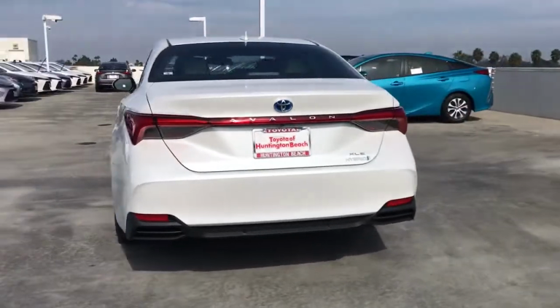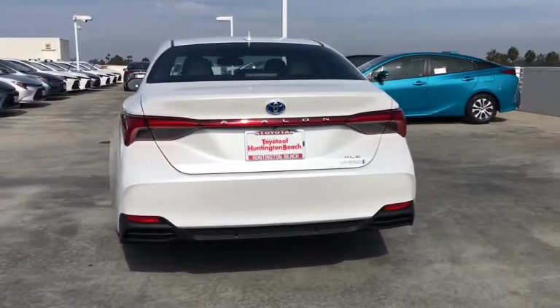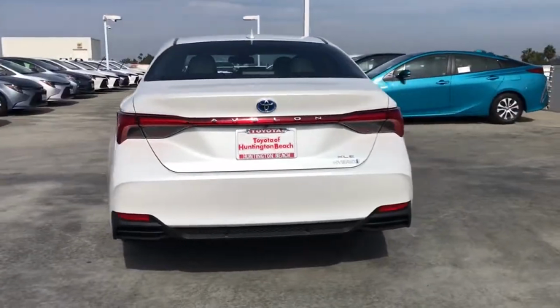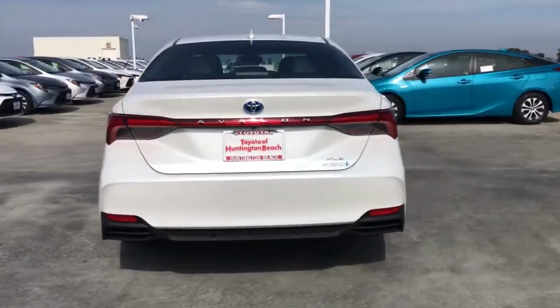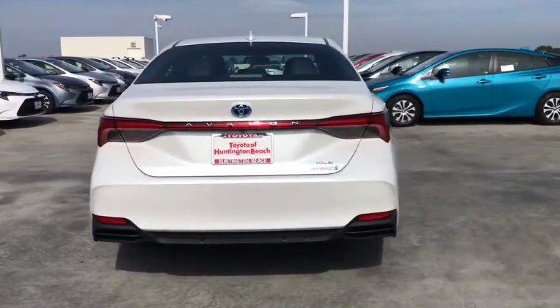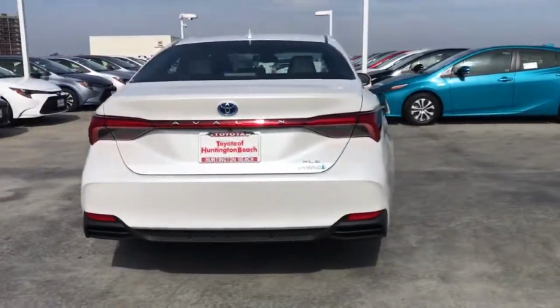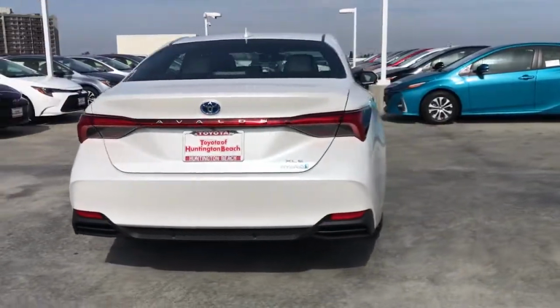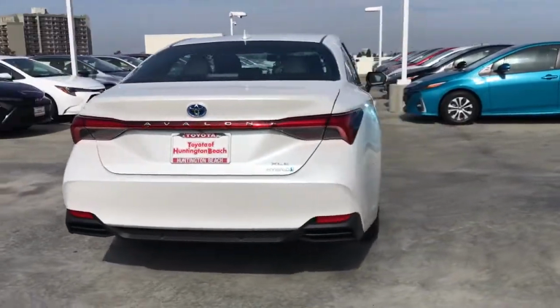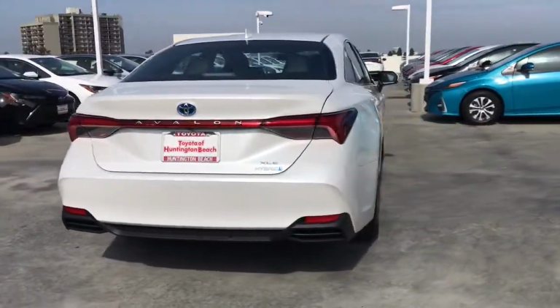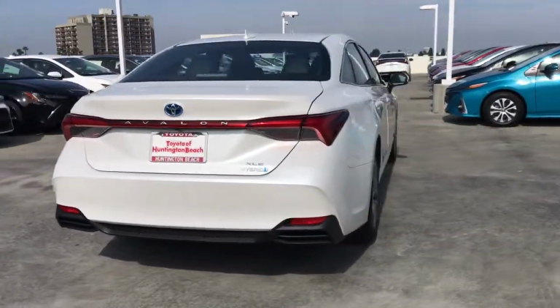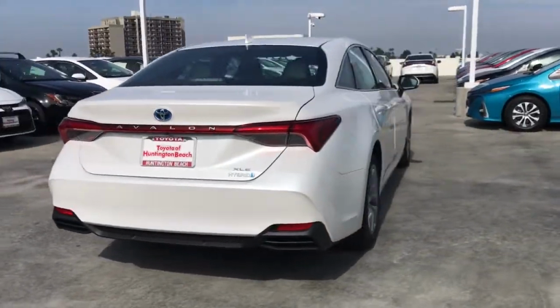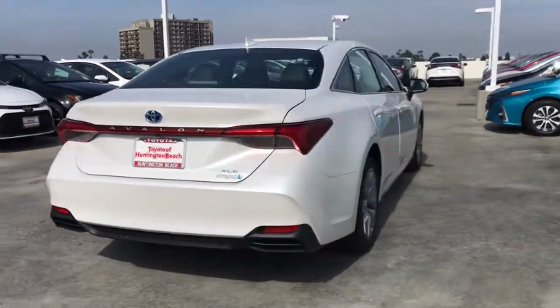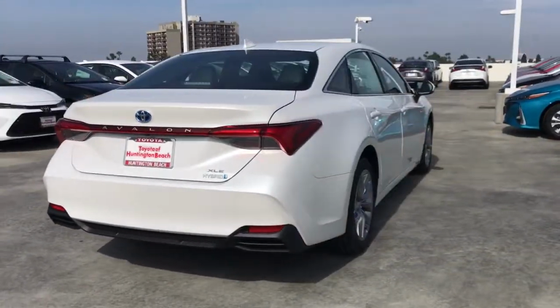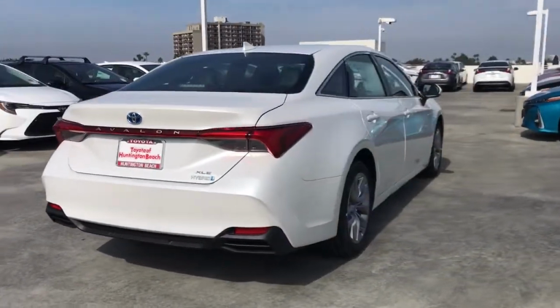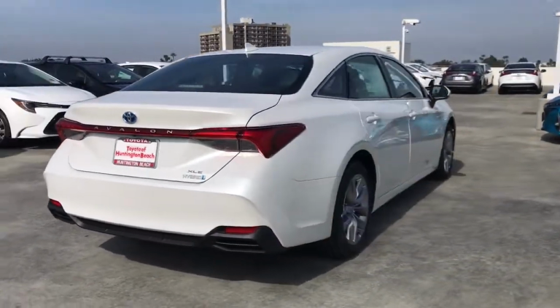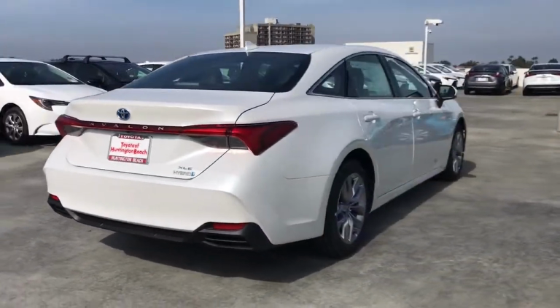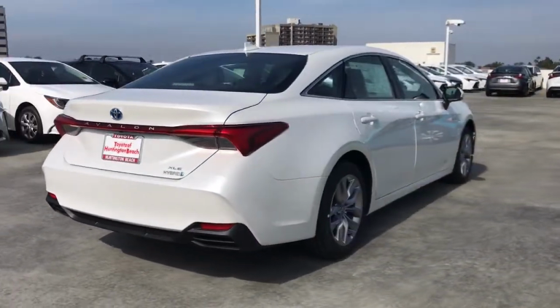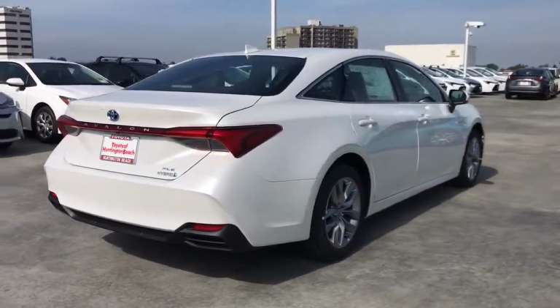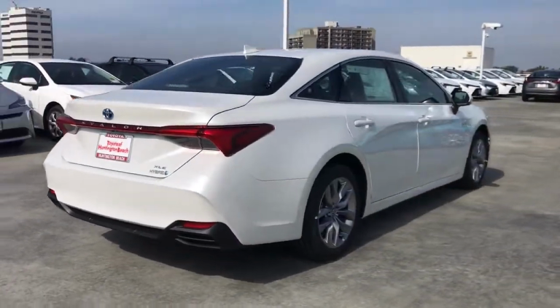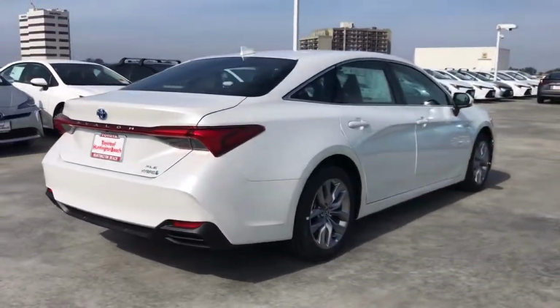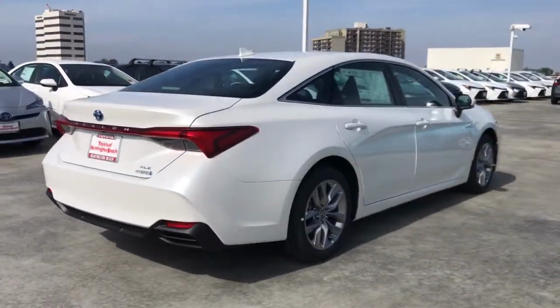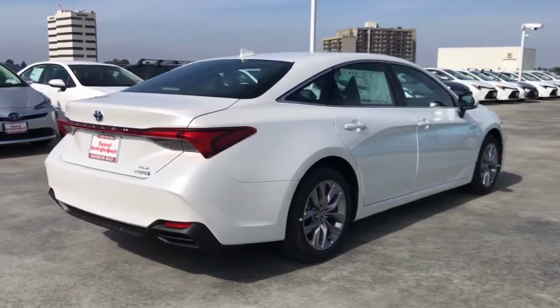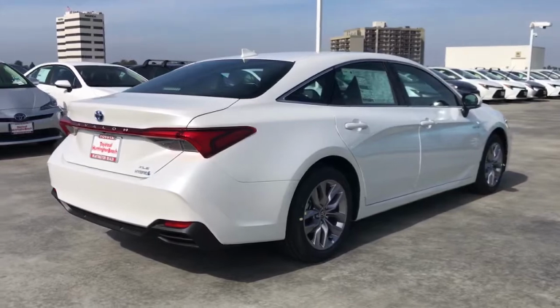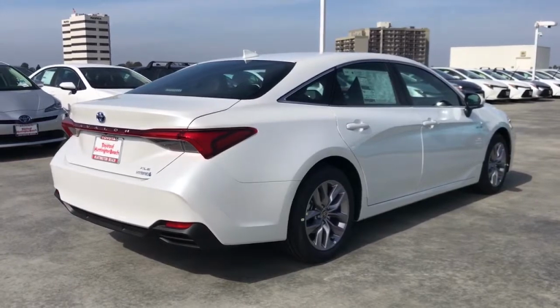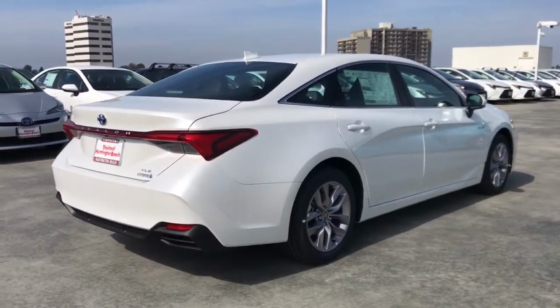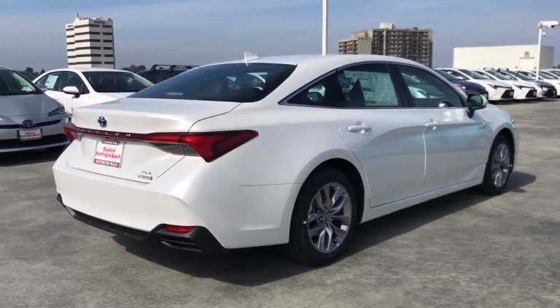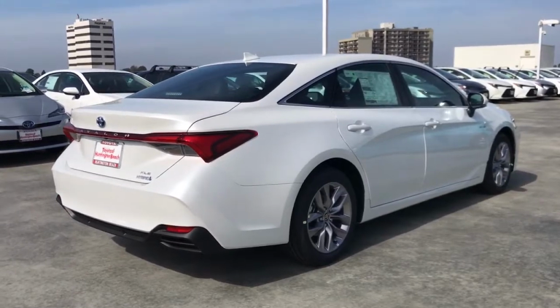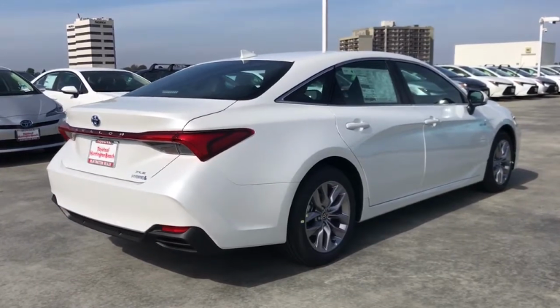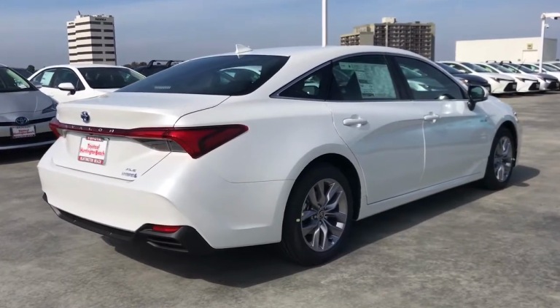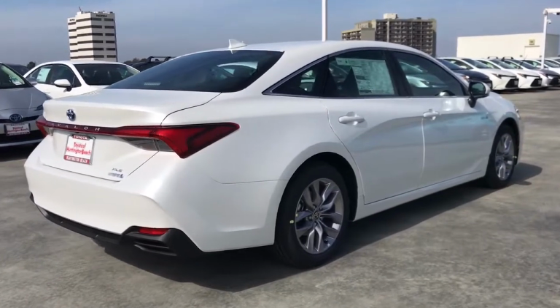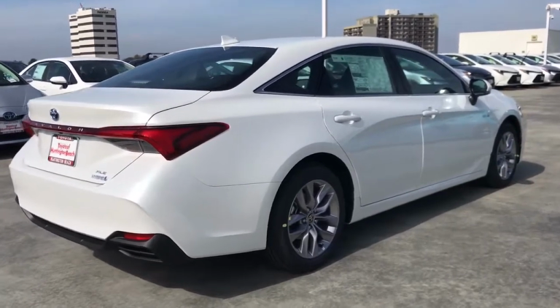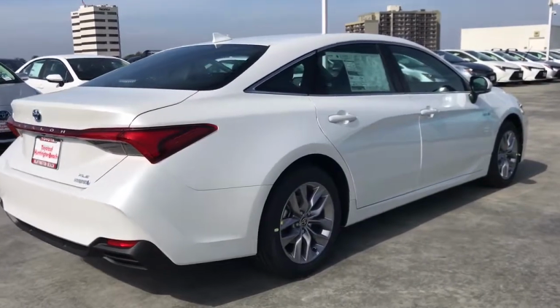It has all the tech you've been wanting and the quiet, smooth ride that infuses every journey with pure pleasure.